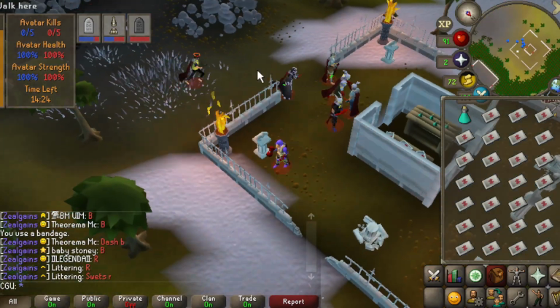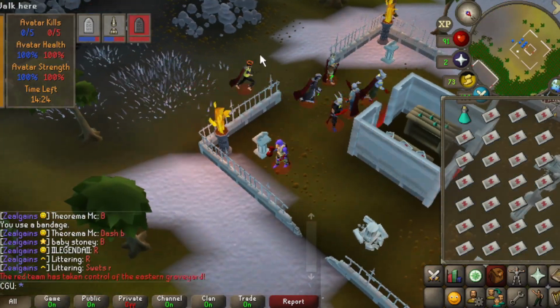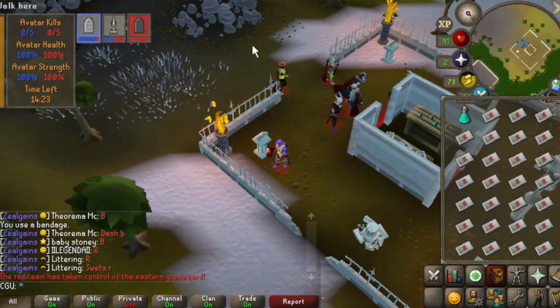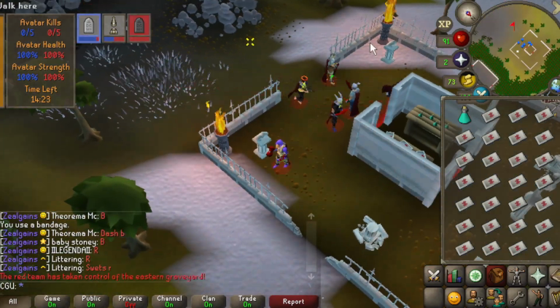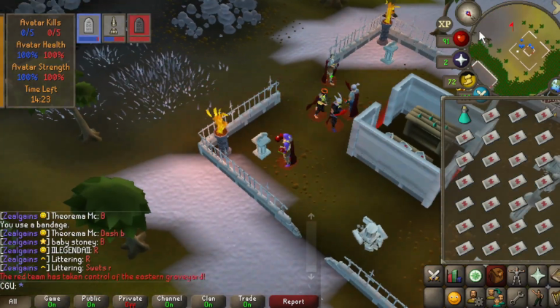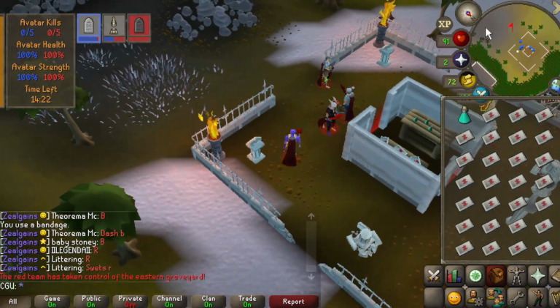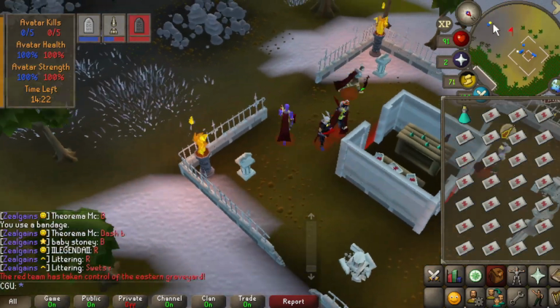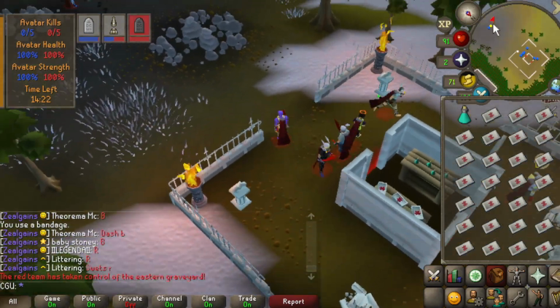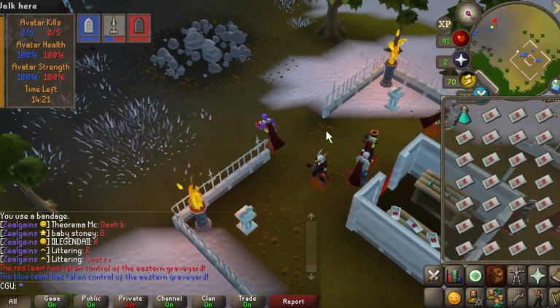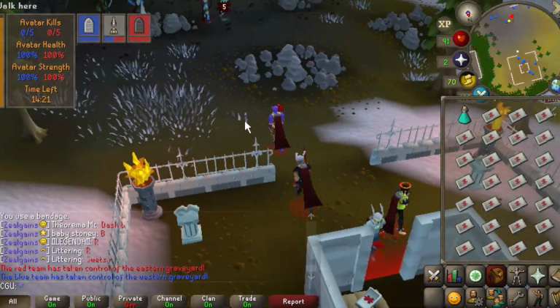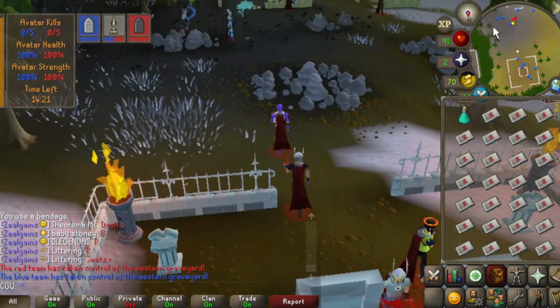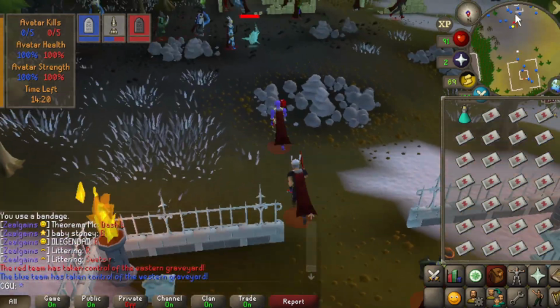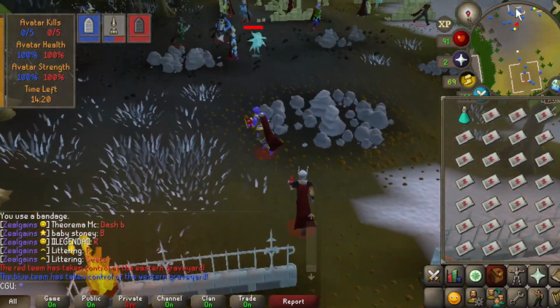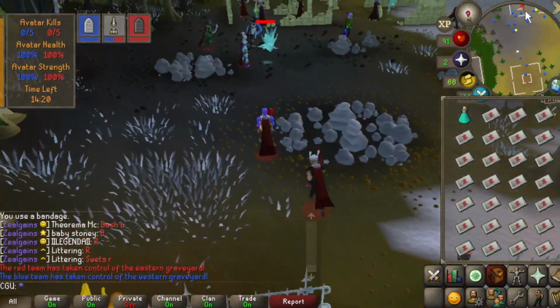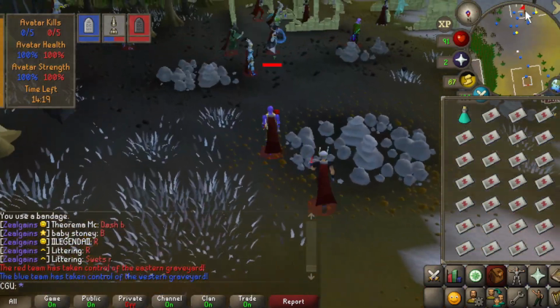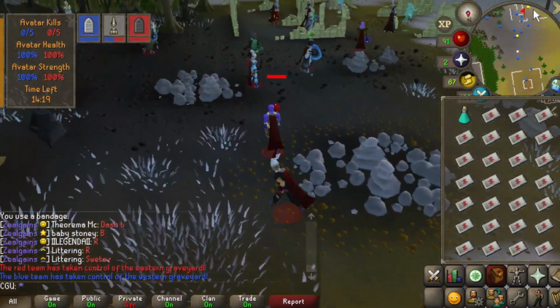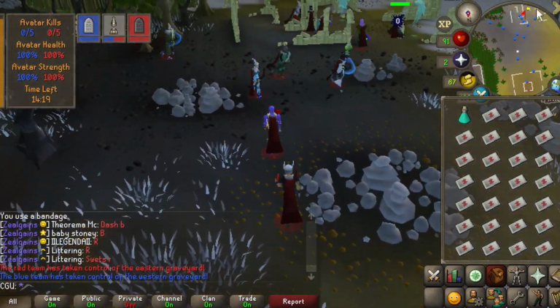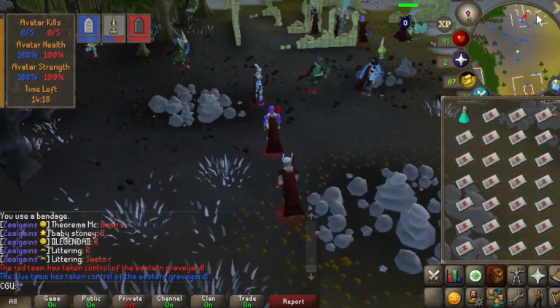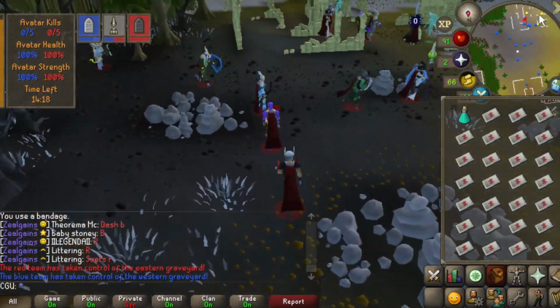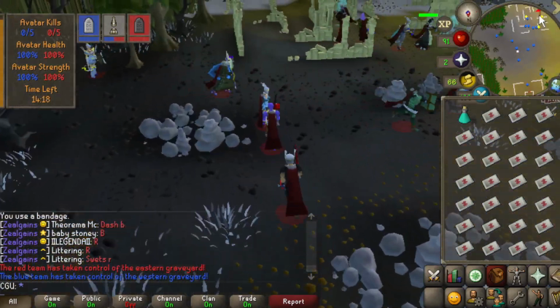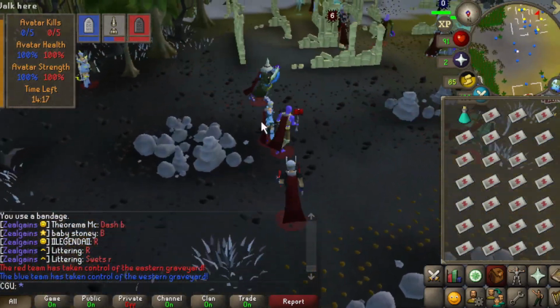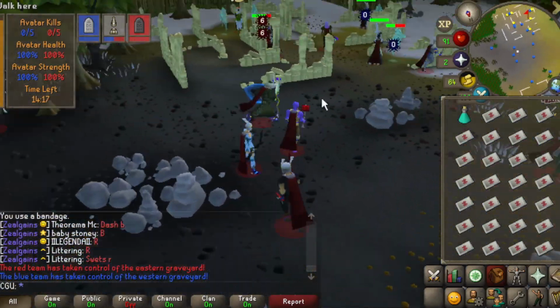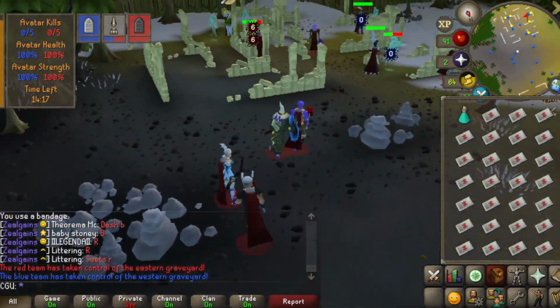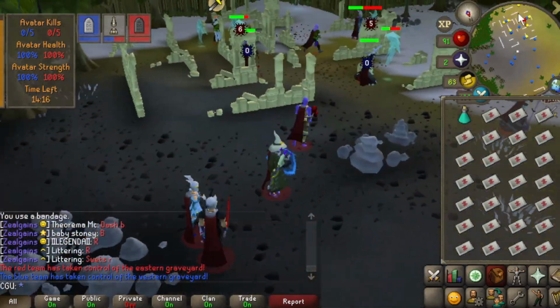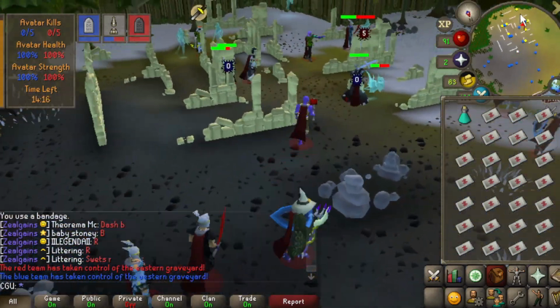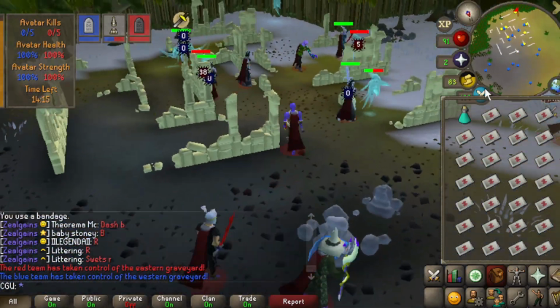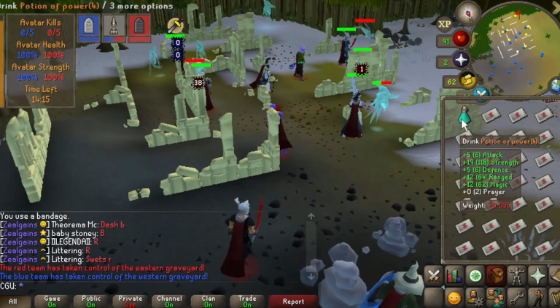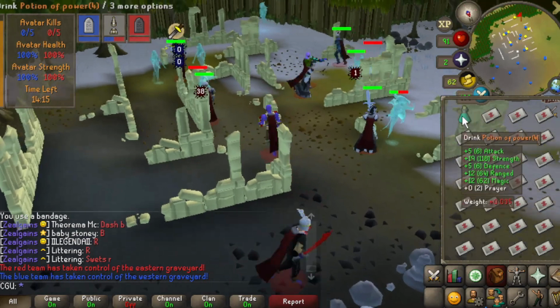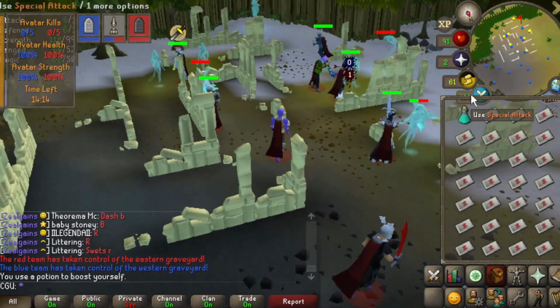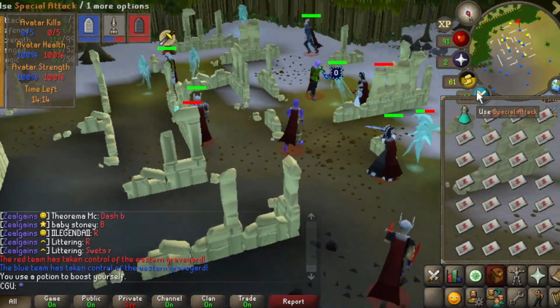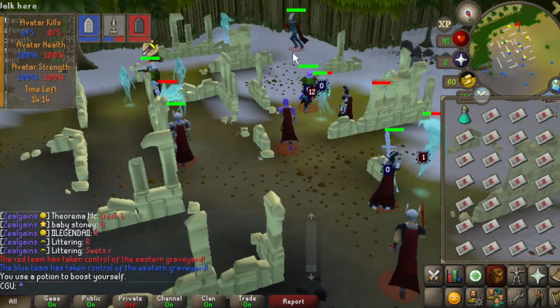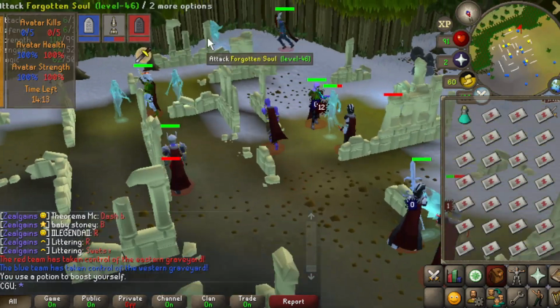Next, head north and kill these for shards. Sometimes they drop quick, sometimes not so much.